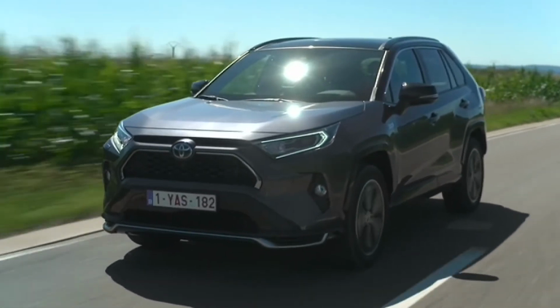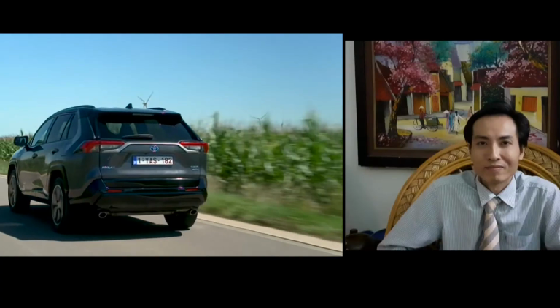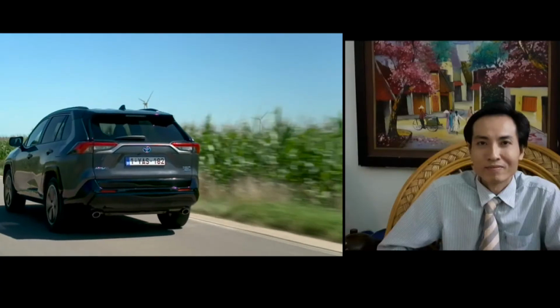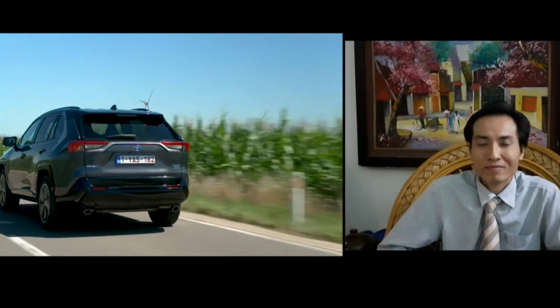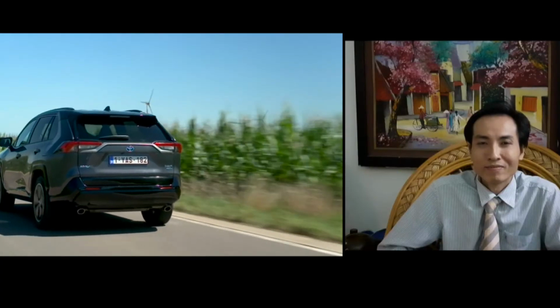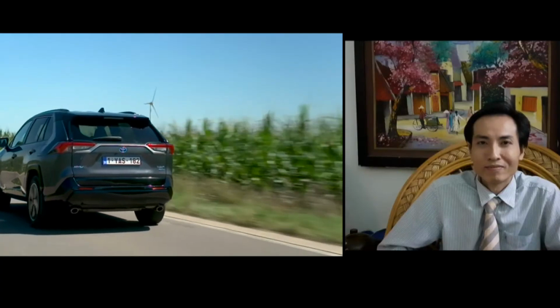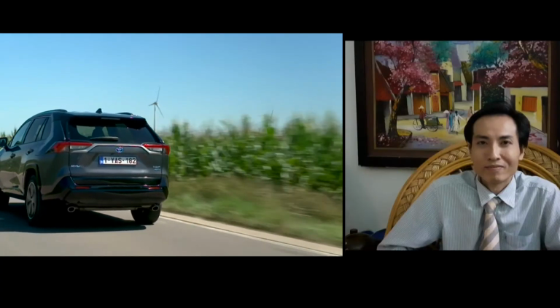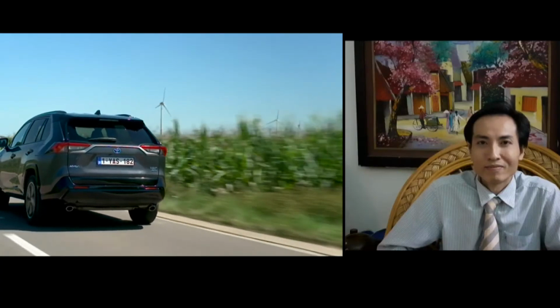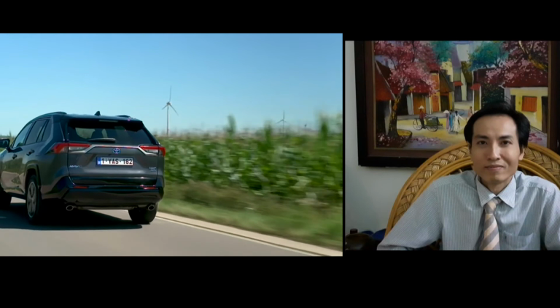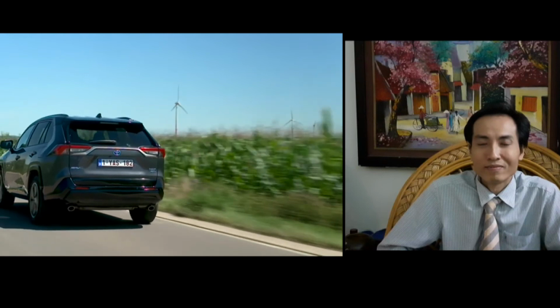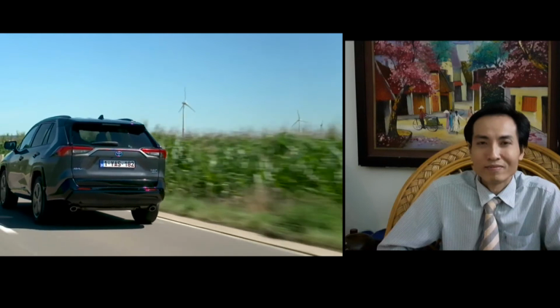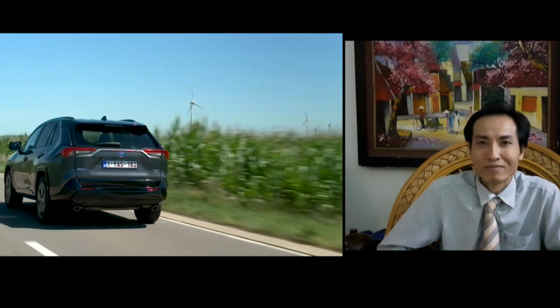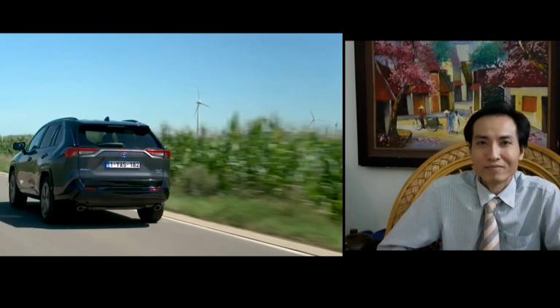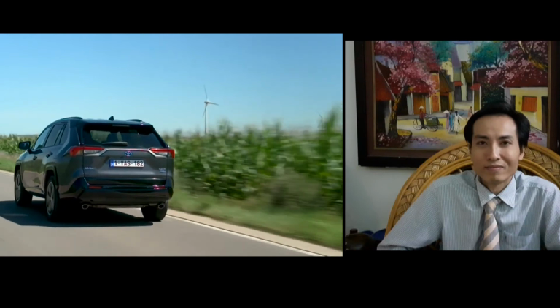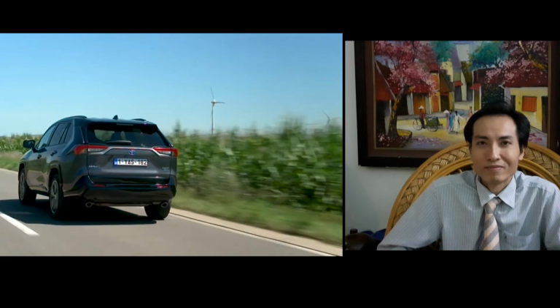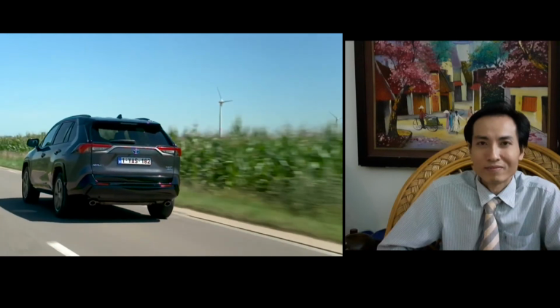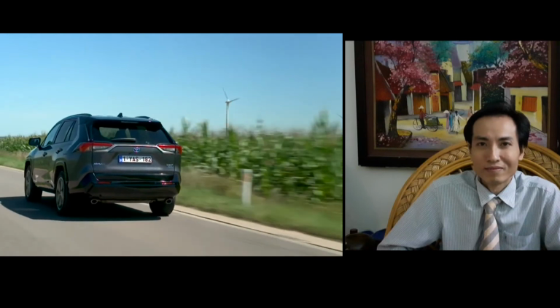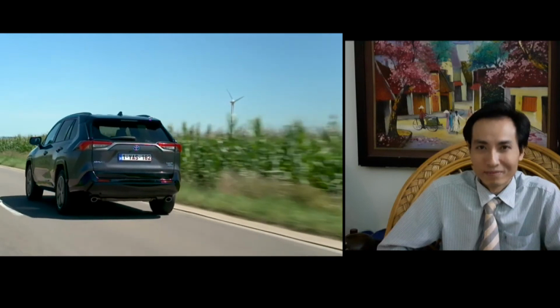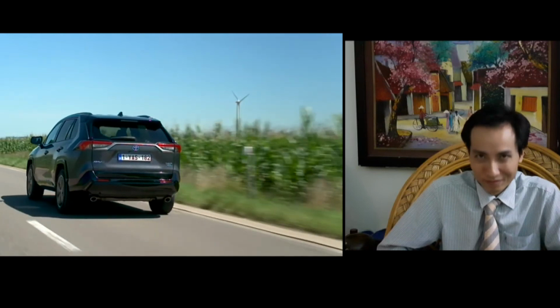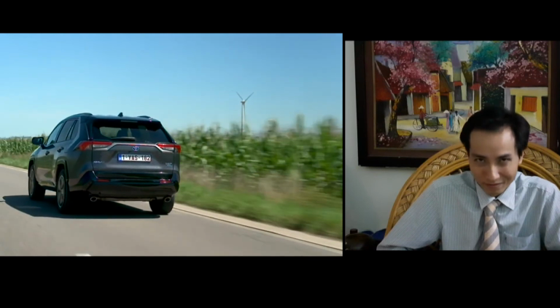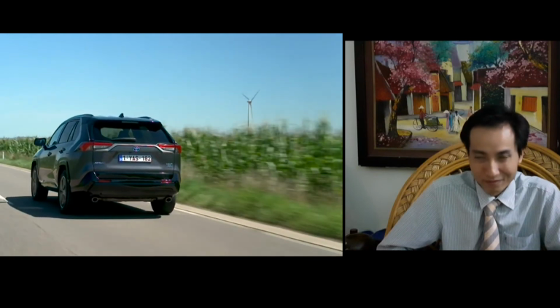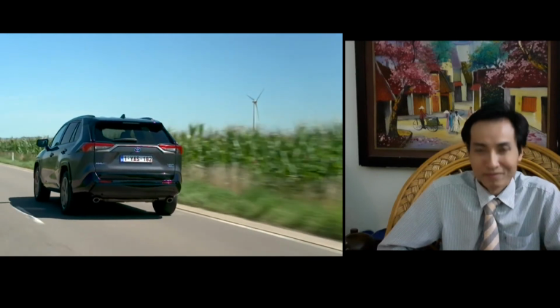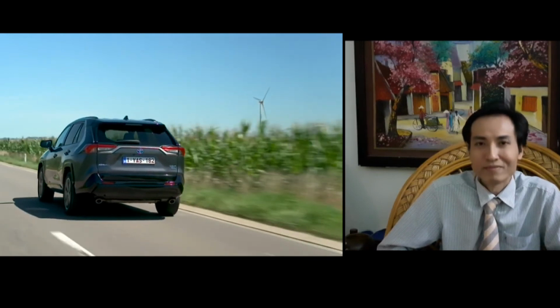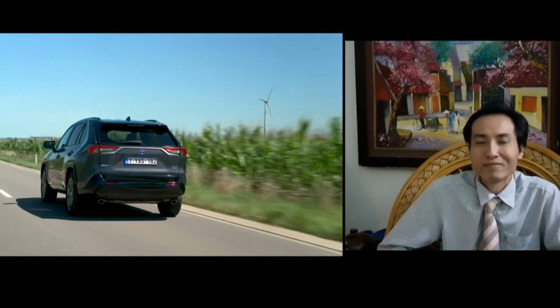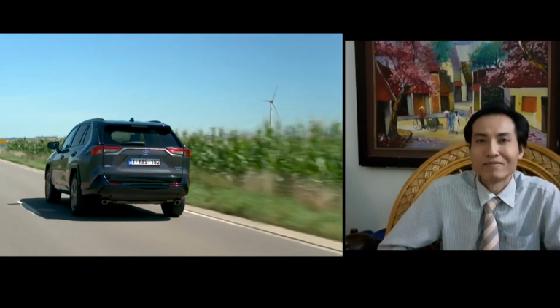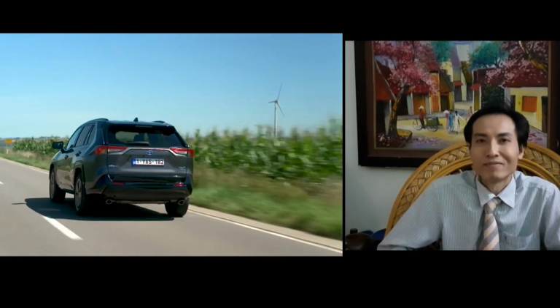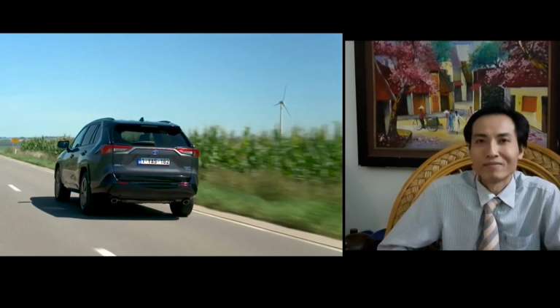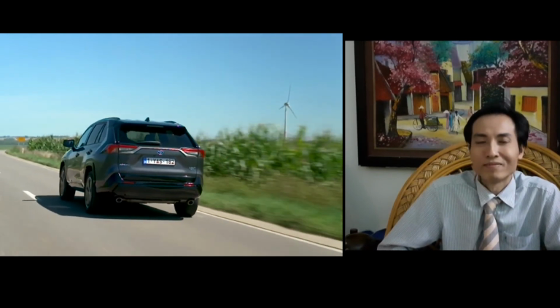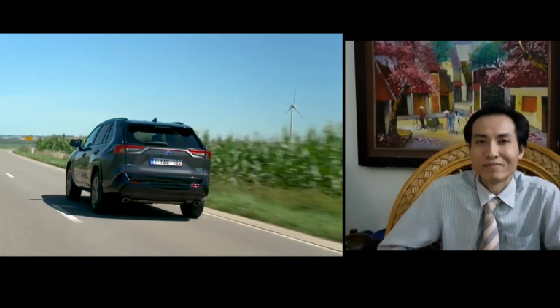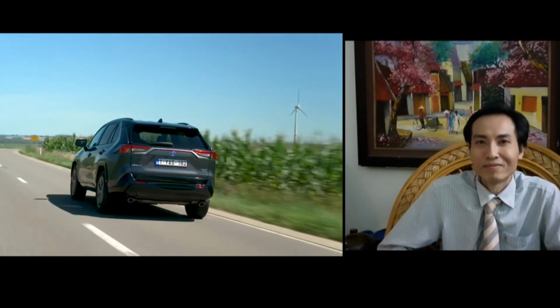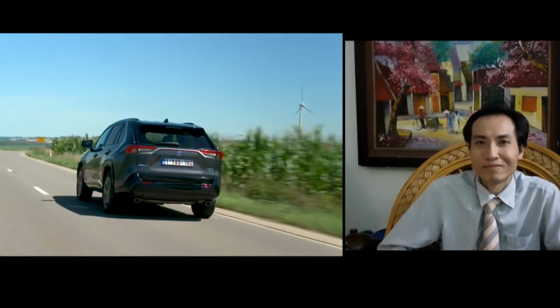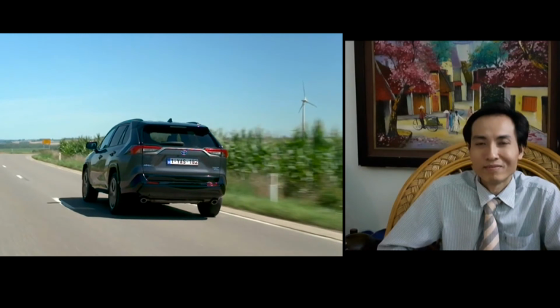I hope you found something interesting watching this video about the Toyota Rav4 Black Edition Hybrid. Thanks again for watching.